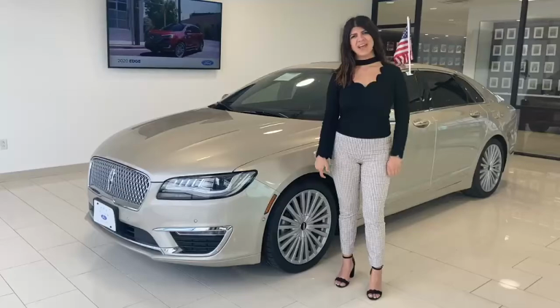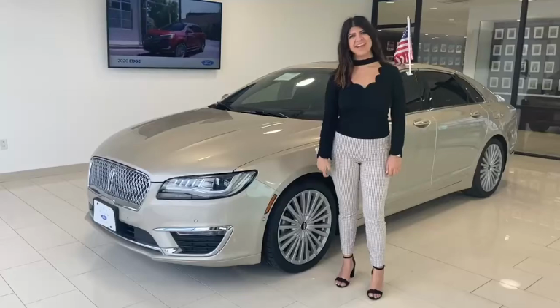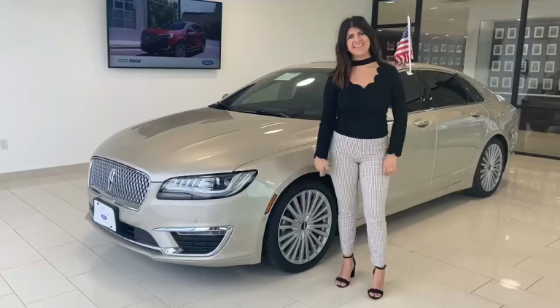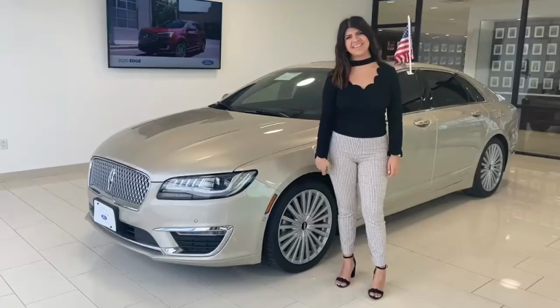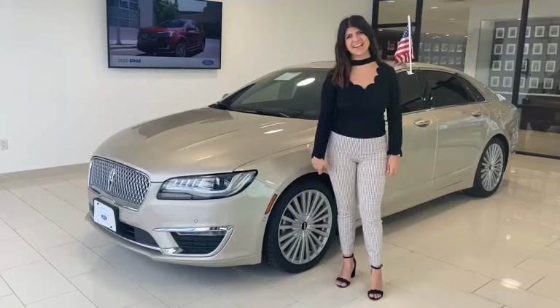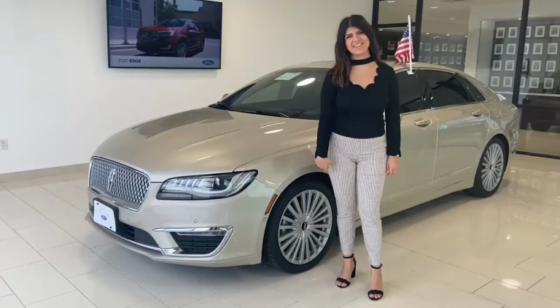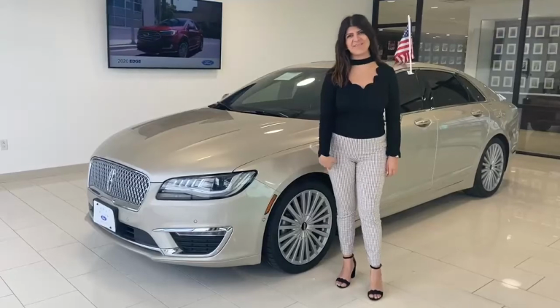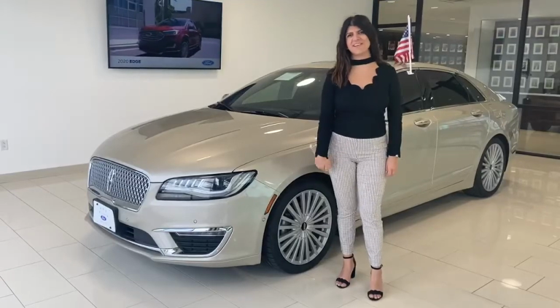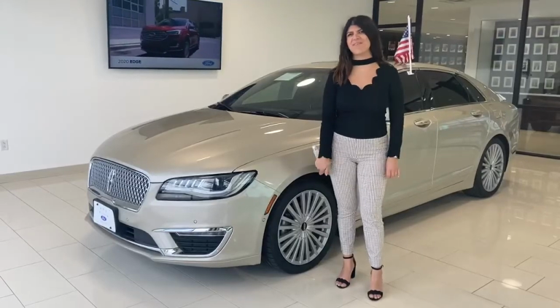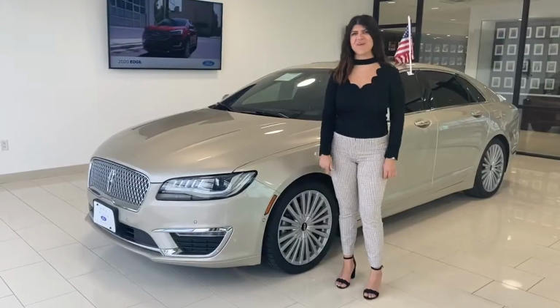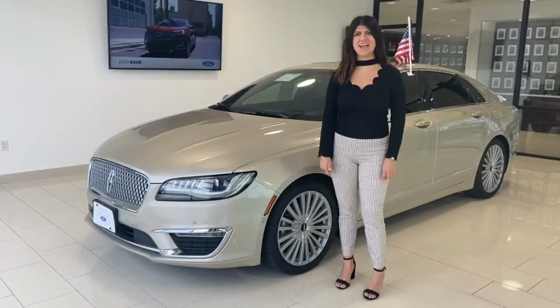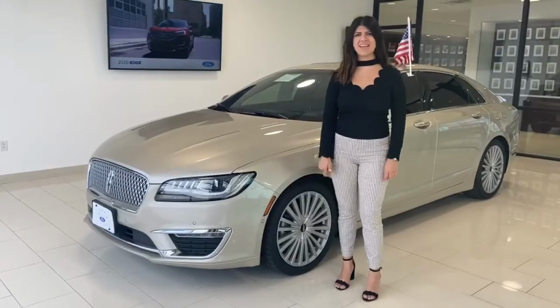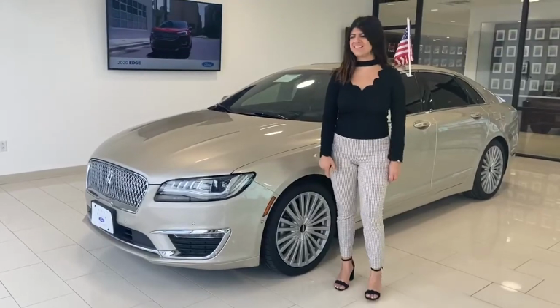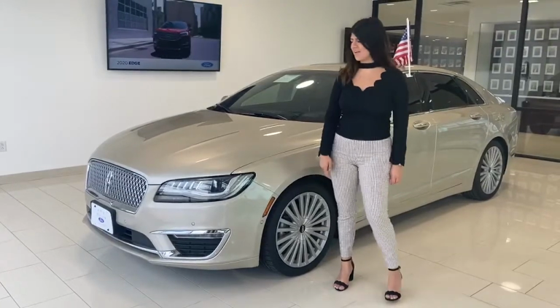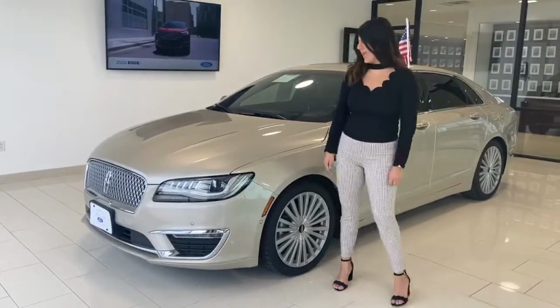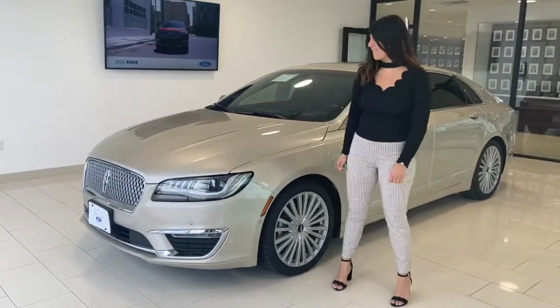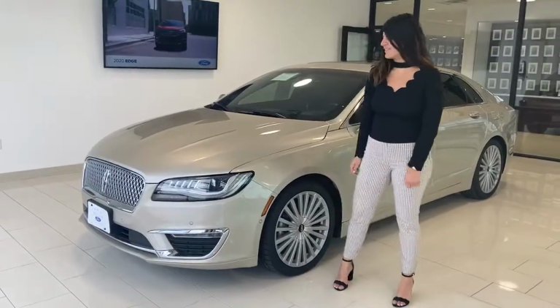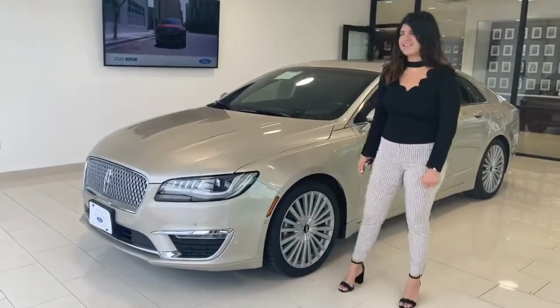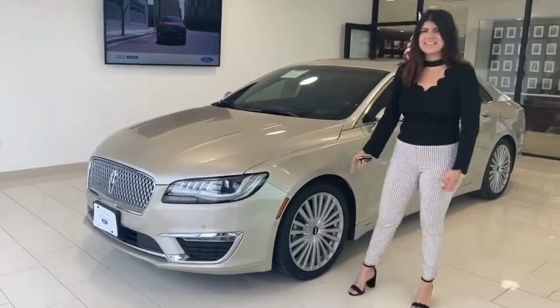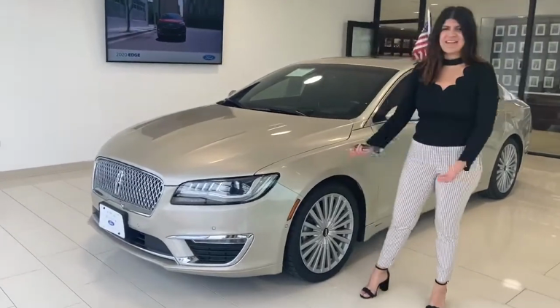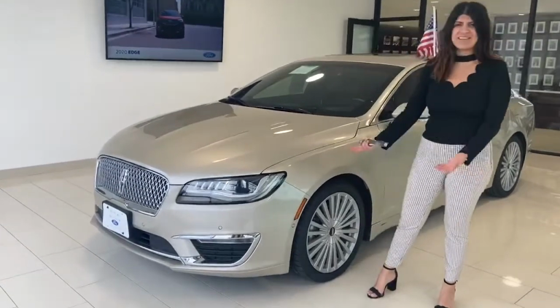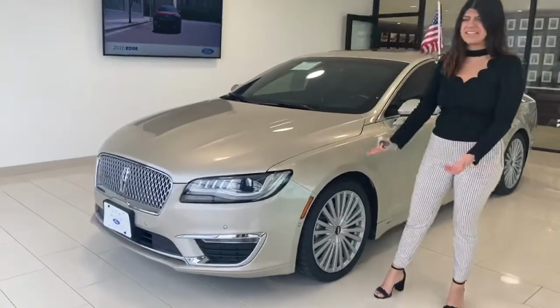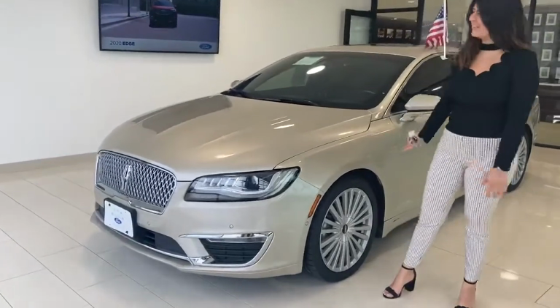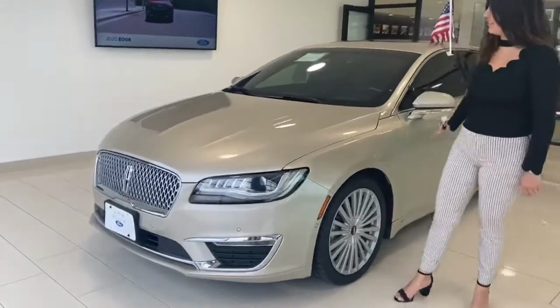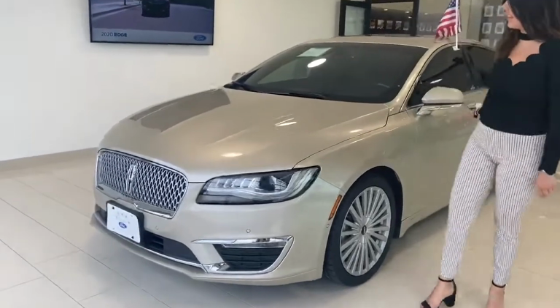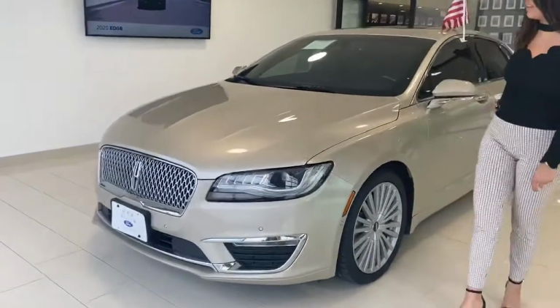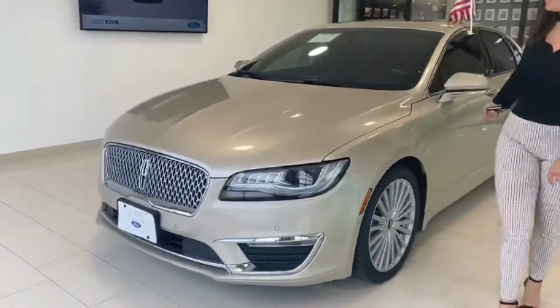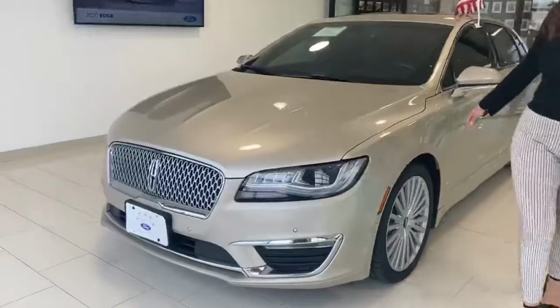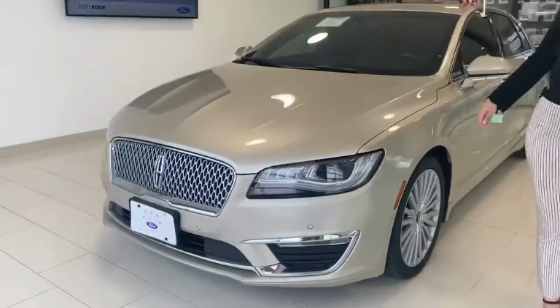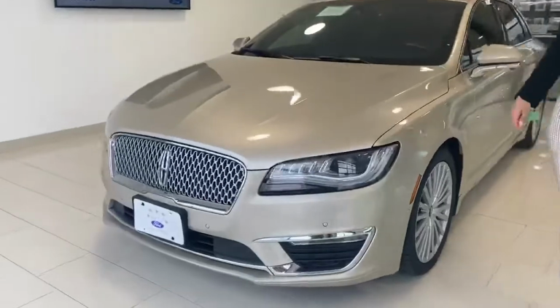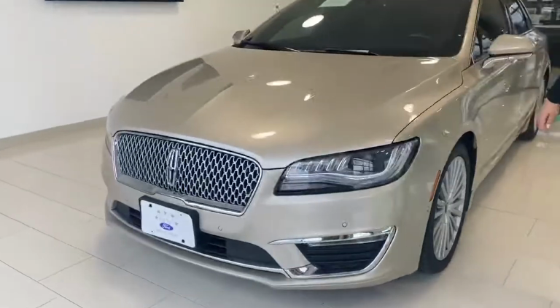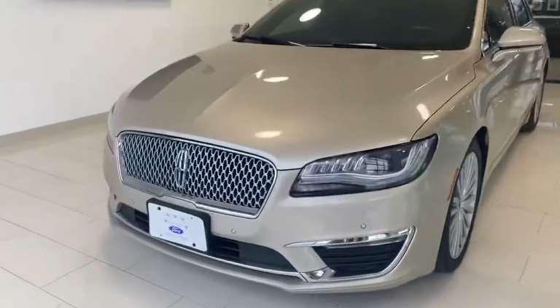Hi, this is Alexis at 5 Stop 4 Dallas. Here we have a 2017 Lincoln MKZ.